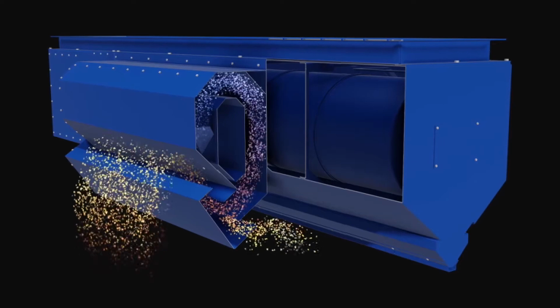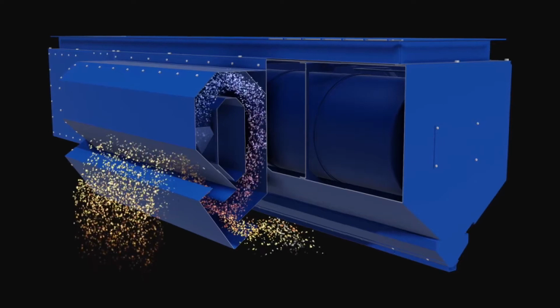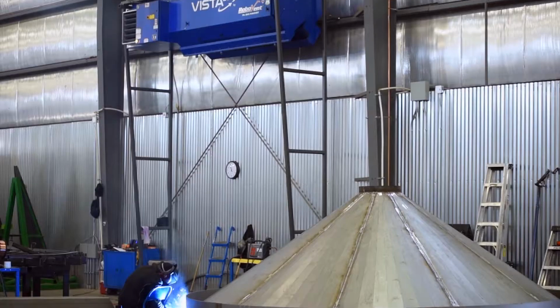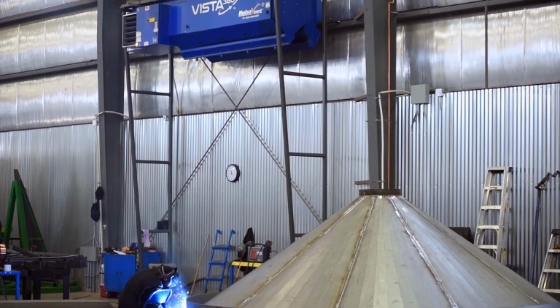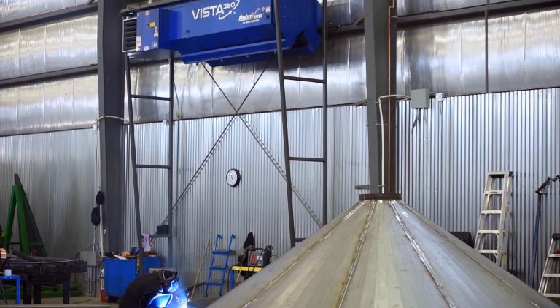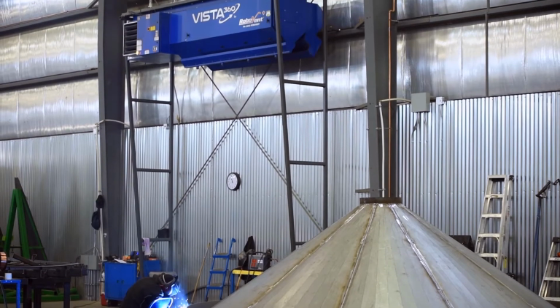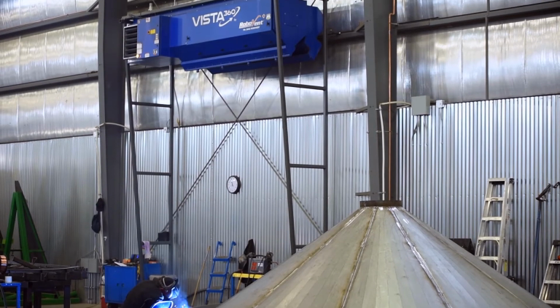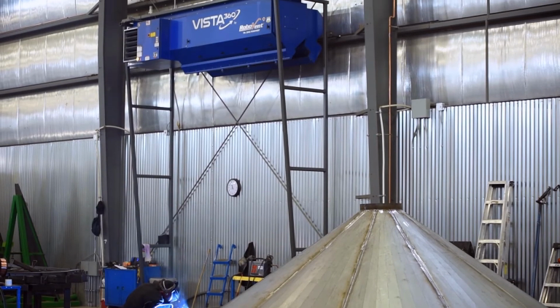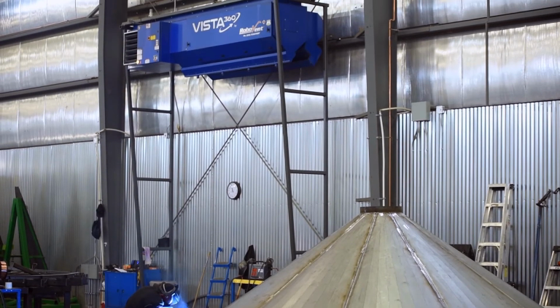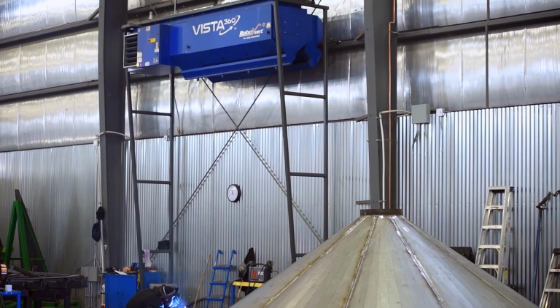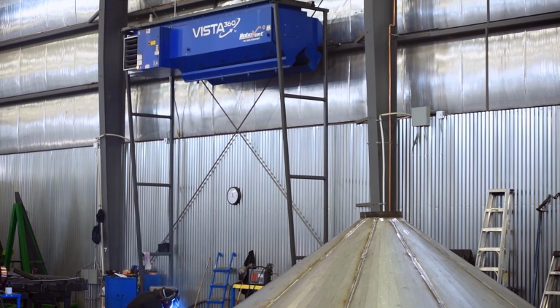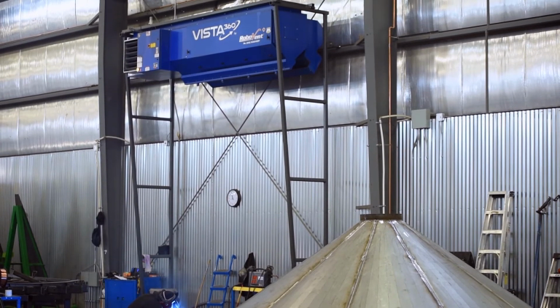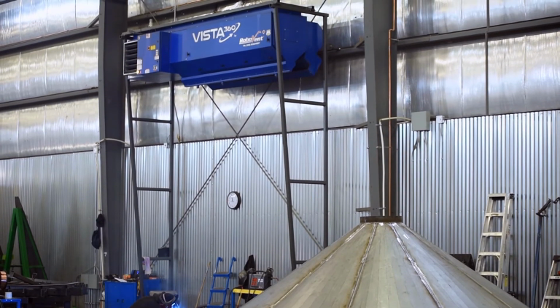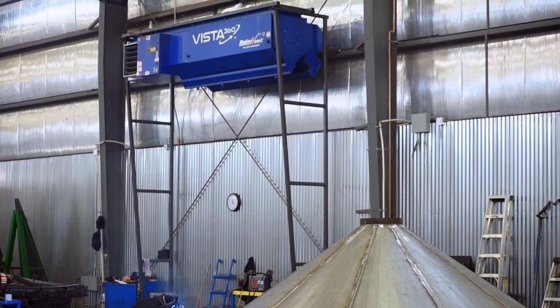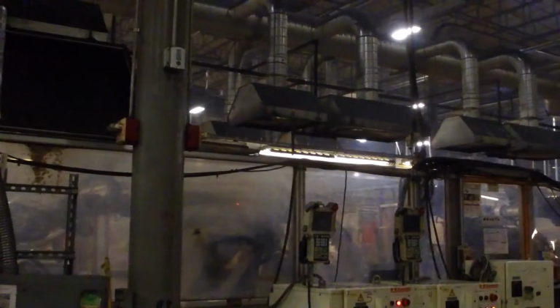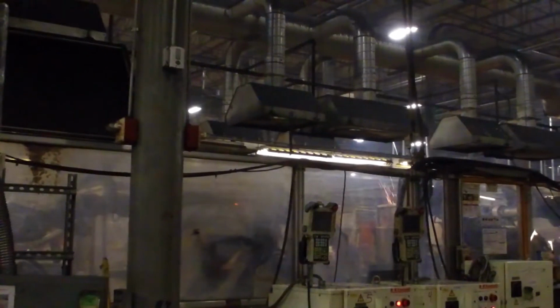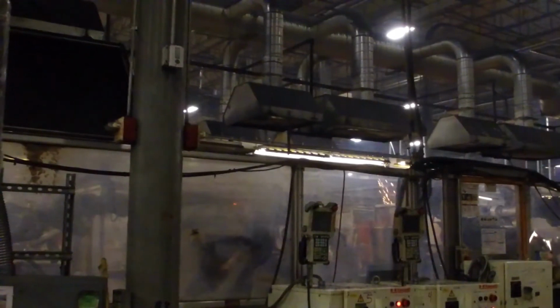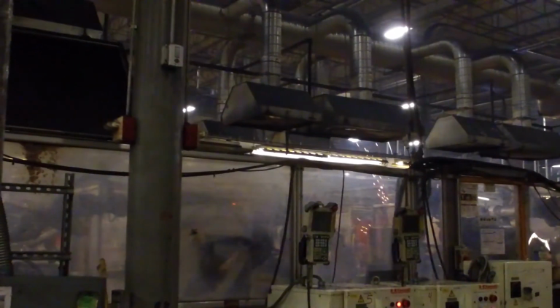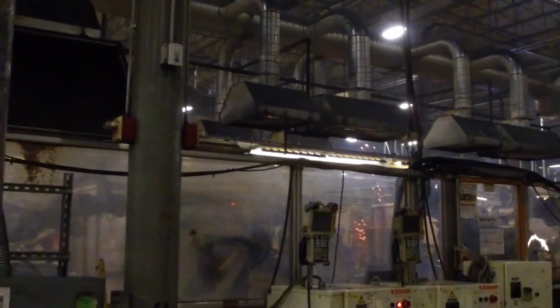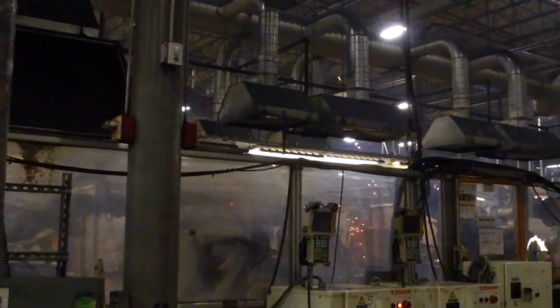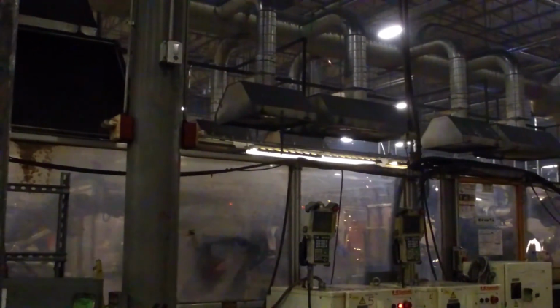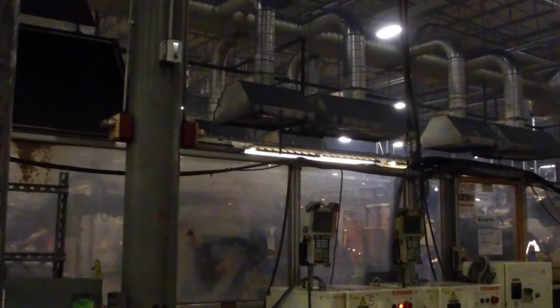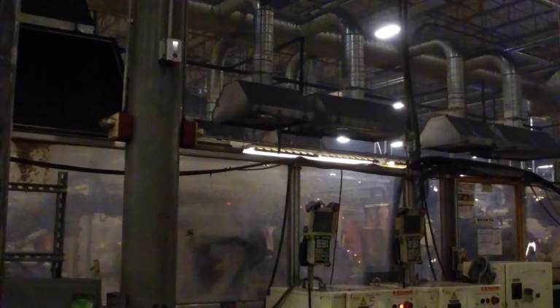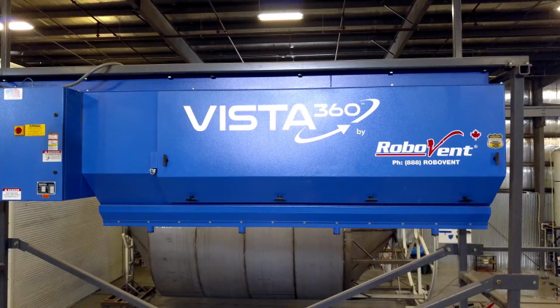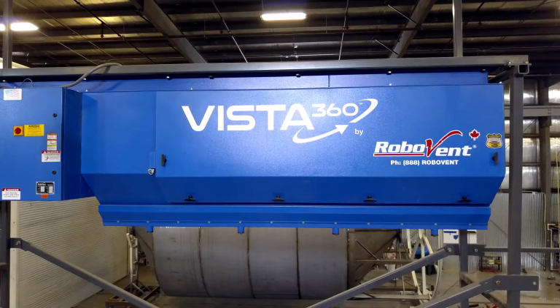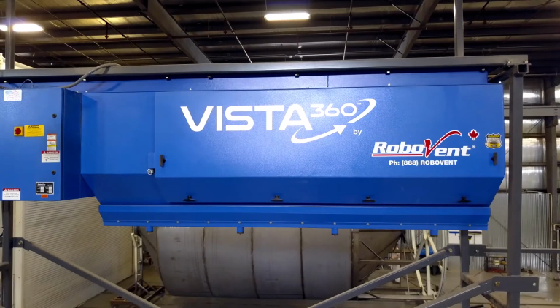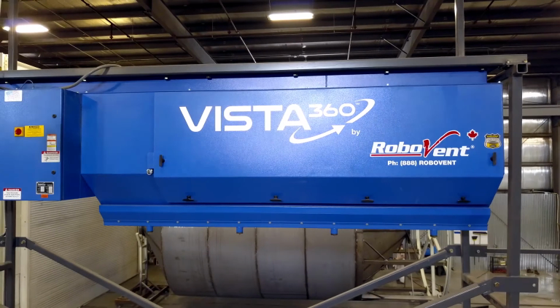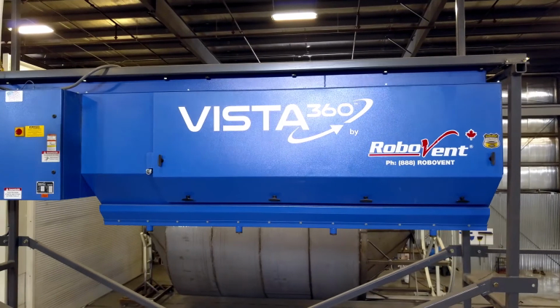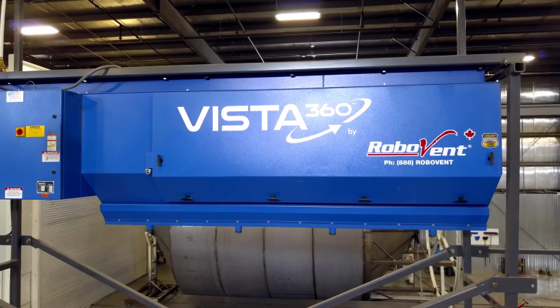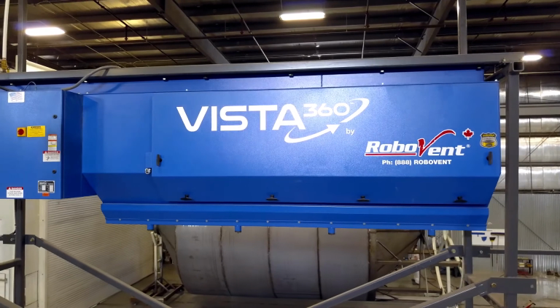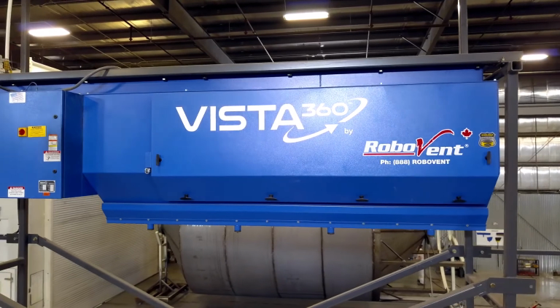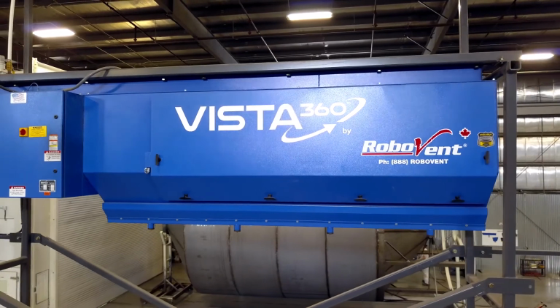So lose the ductwork and clear the air with Vista 360.